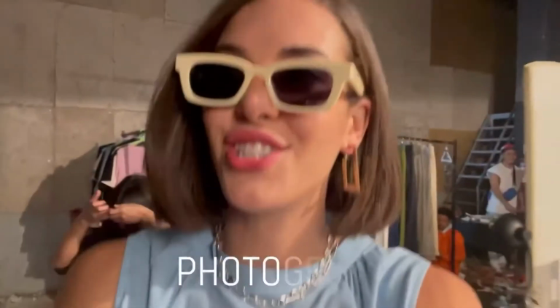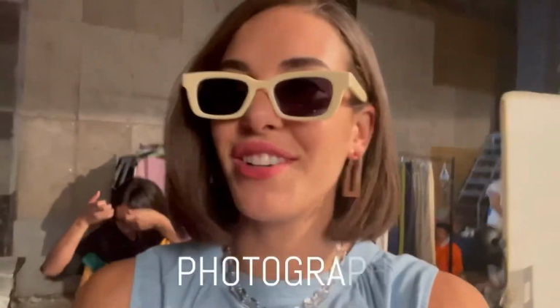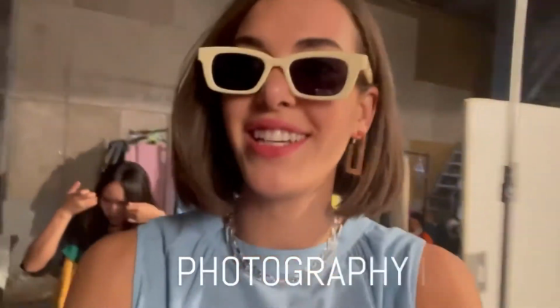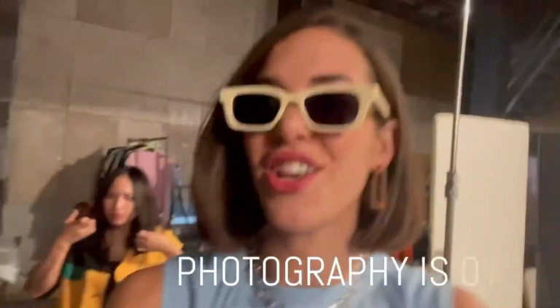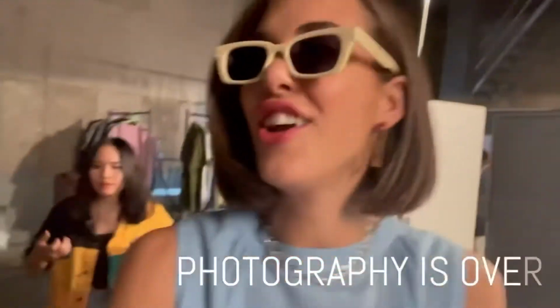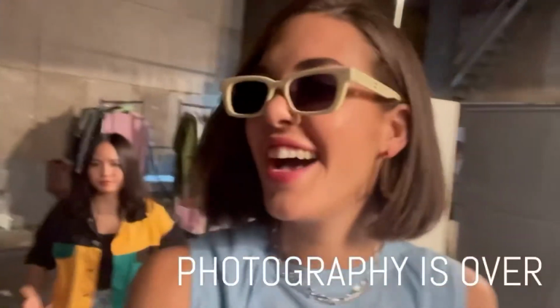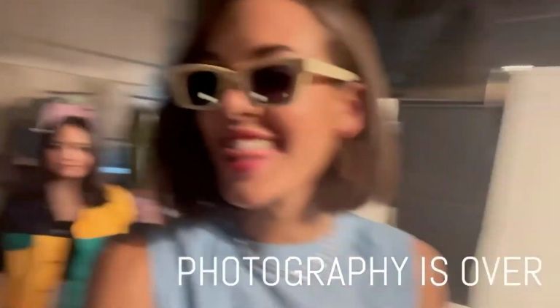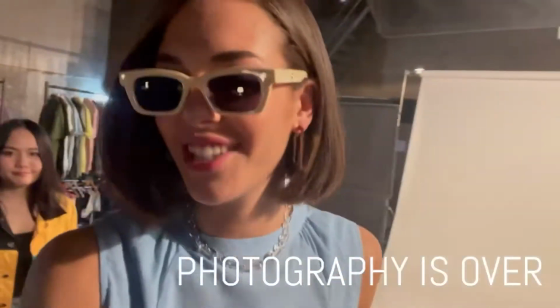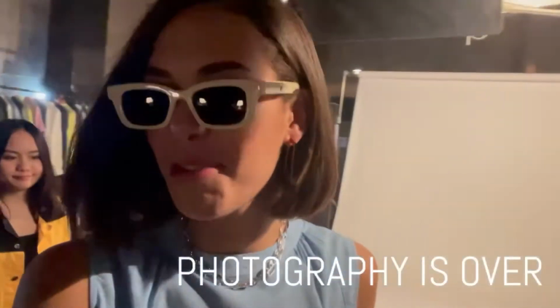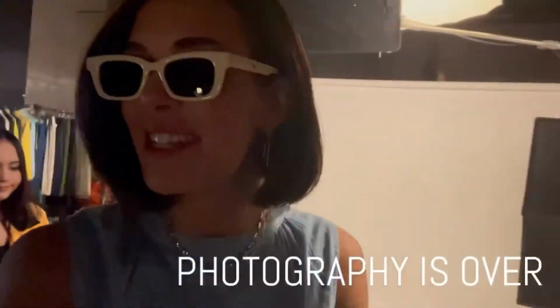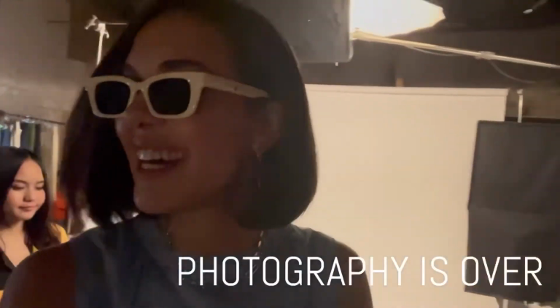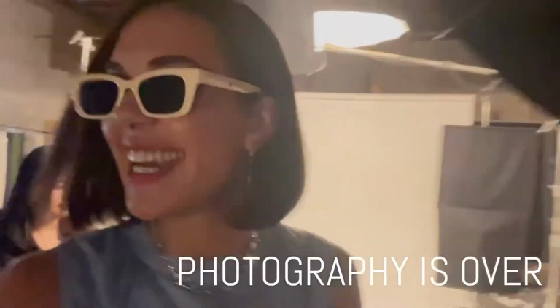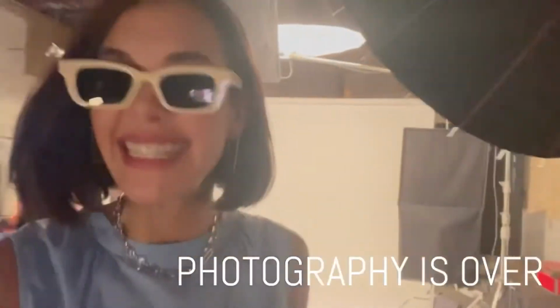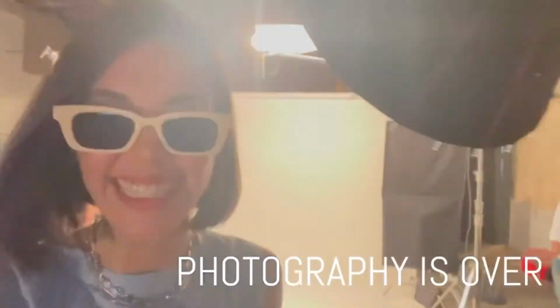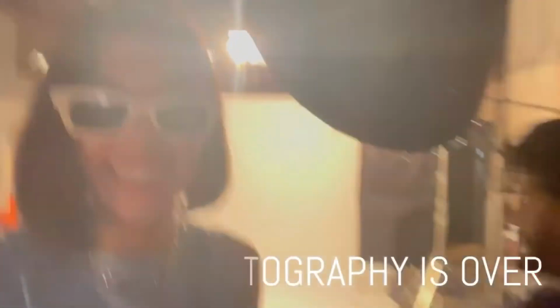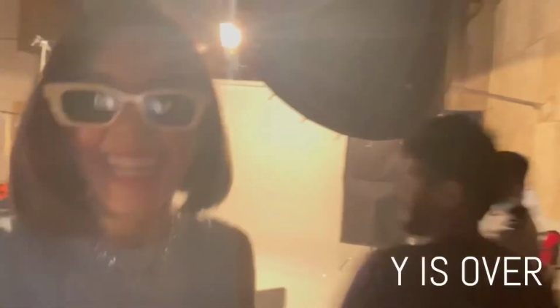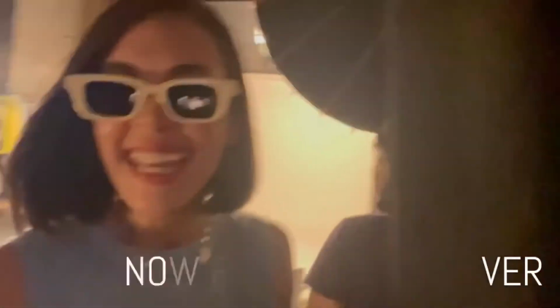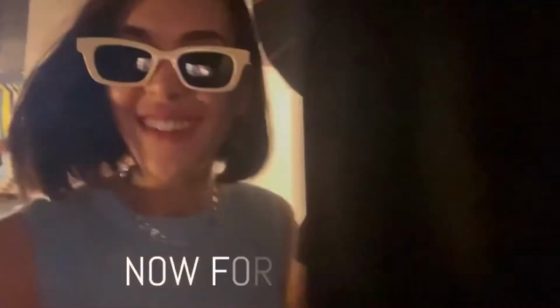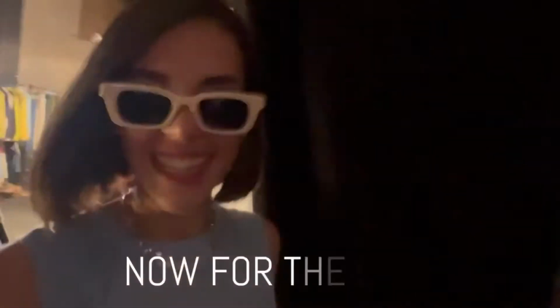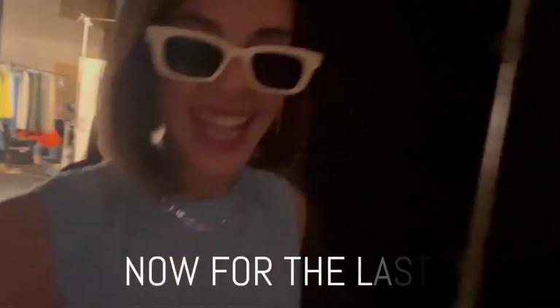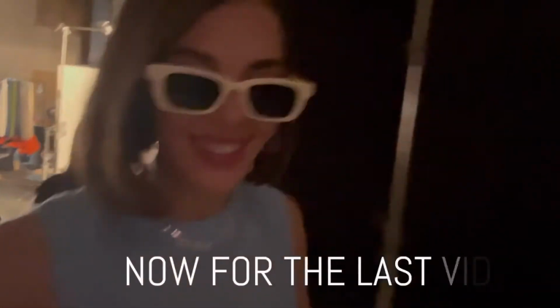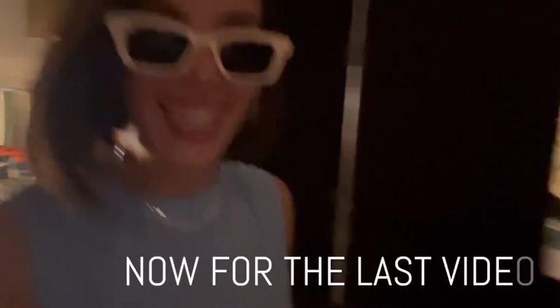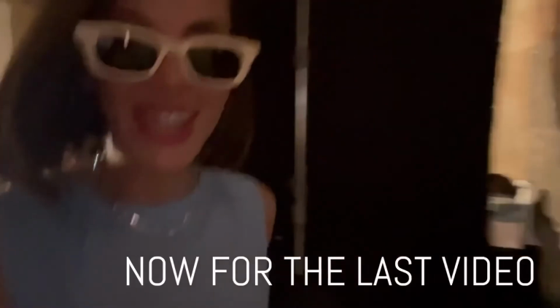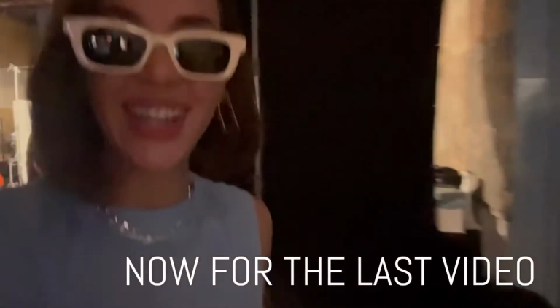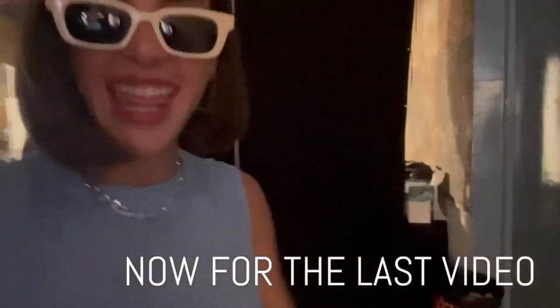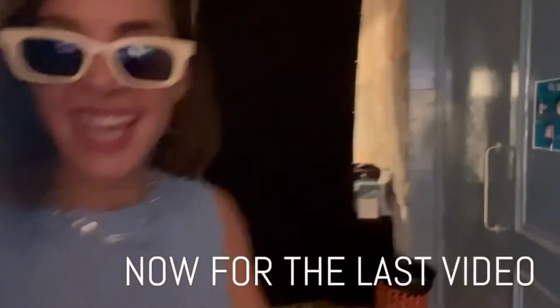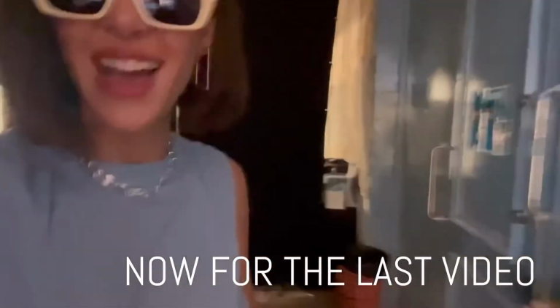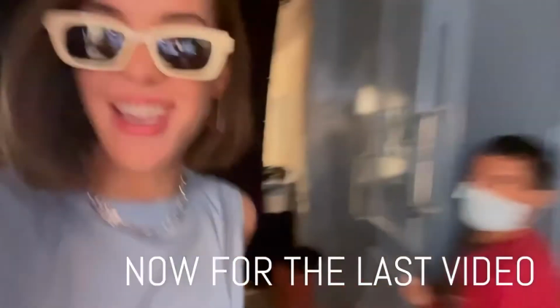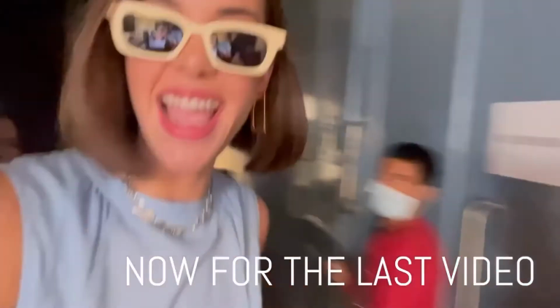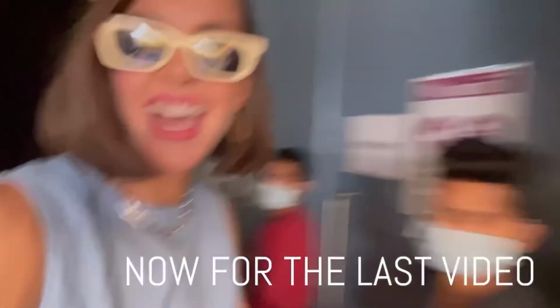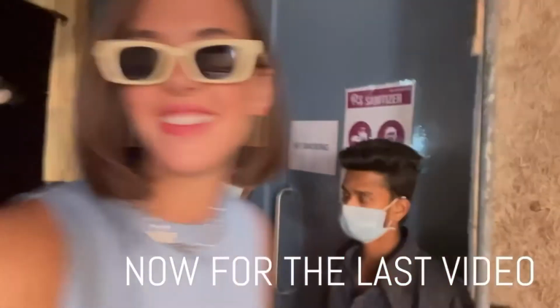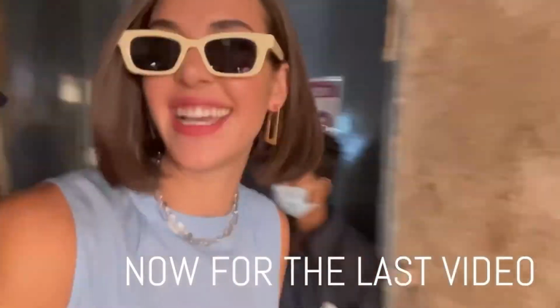Photography is over — thank you so much guys. Now for the last video, and then I am out of here.